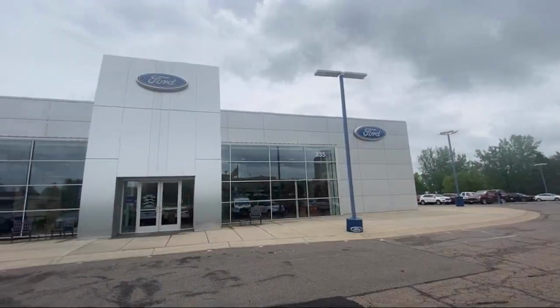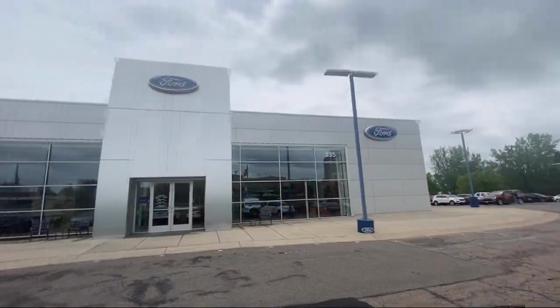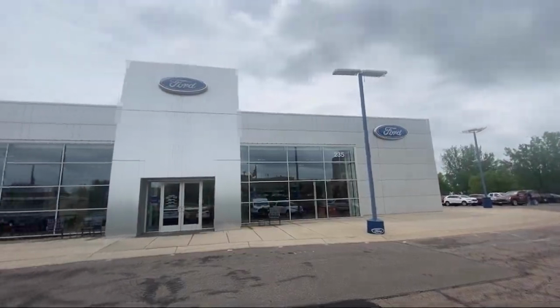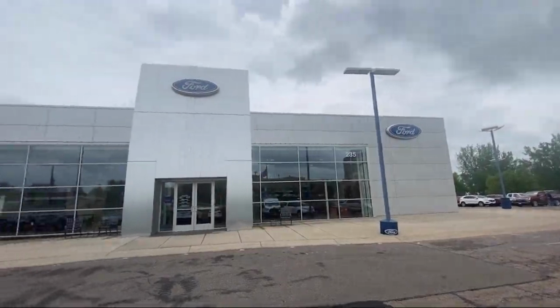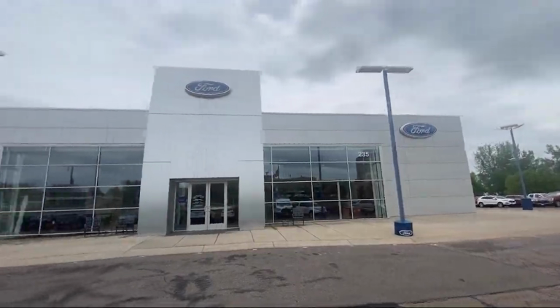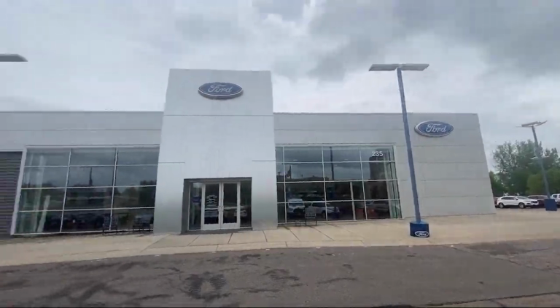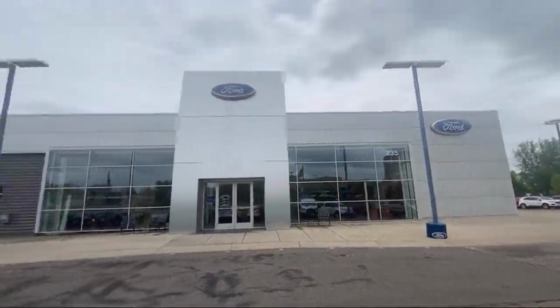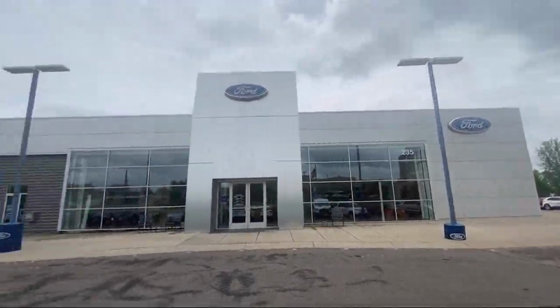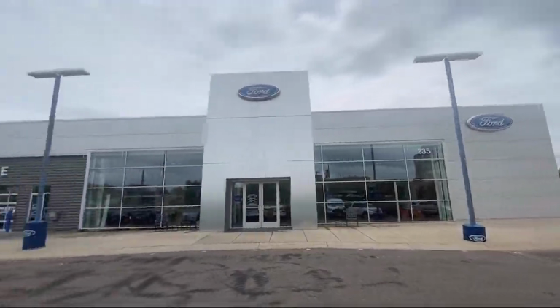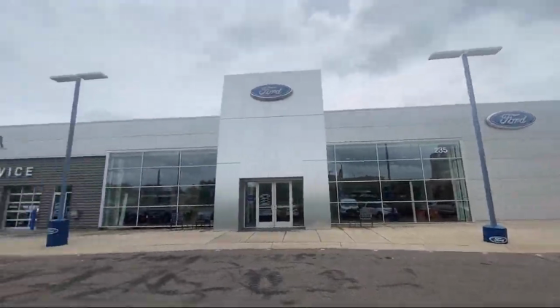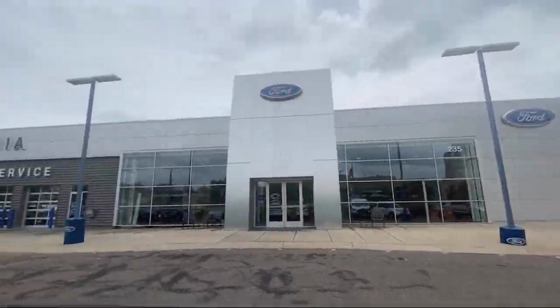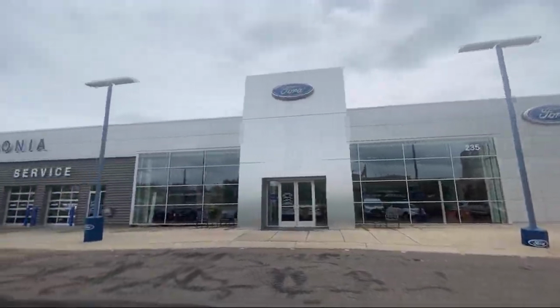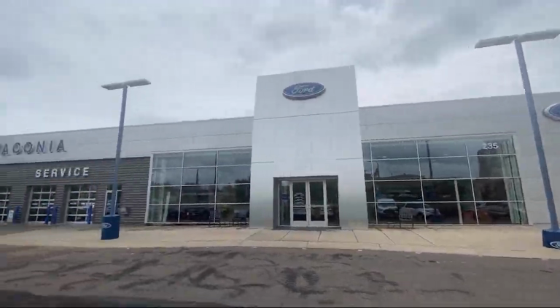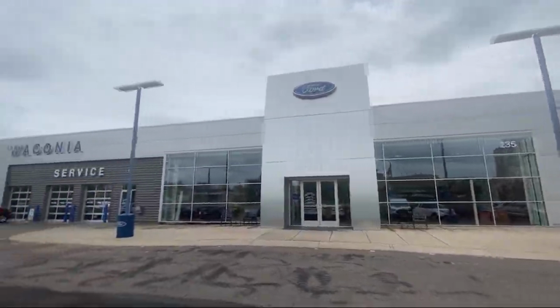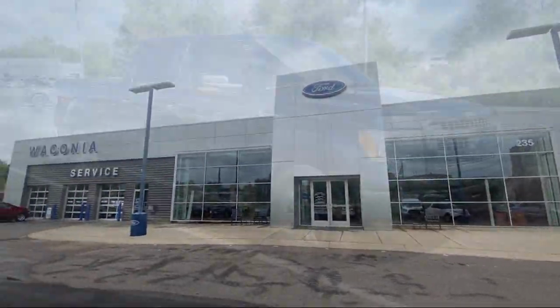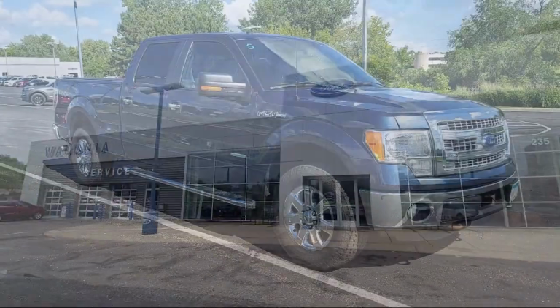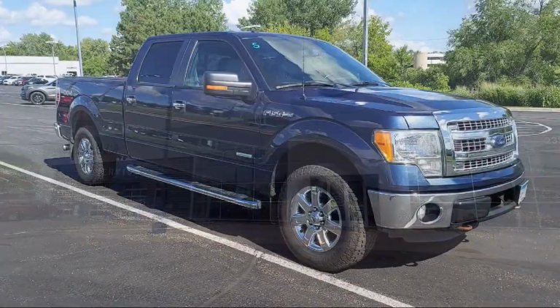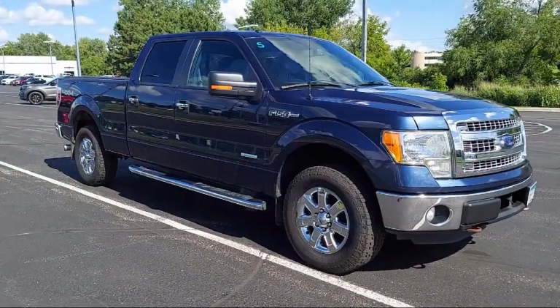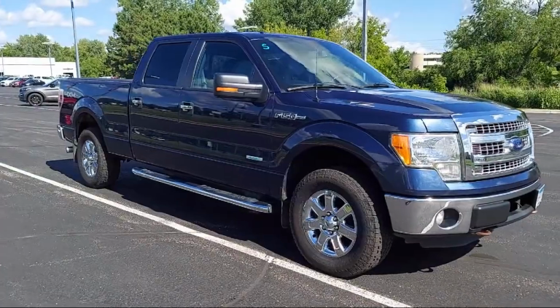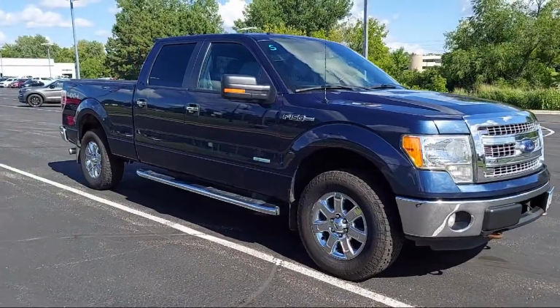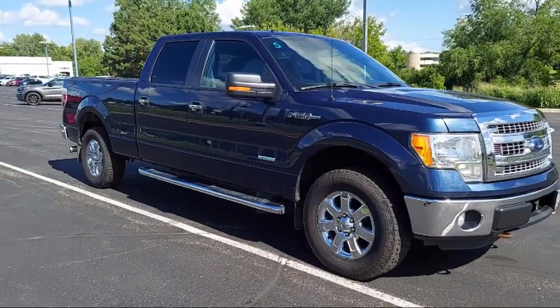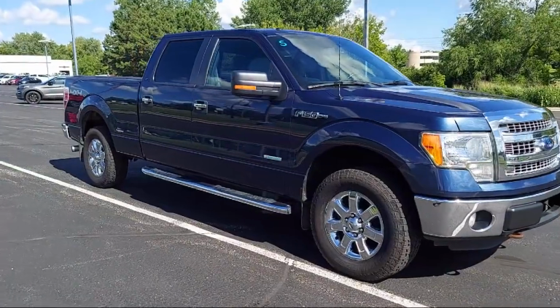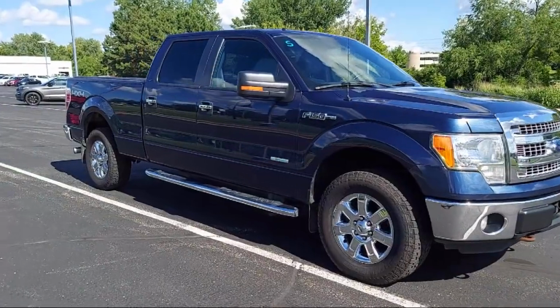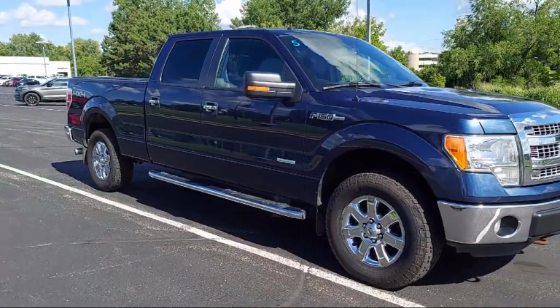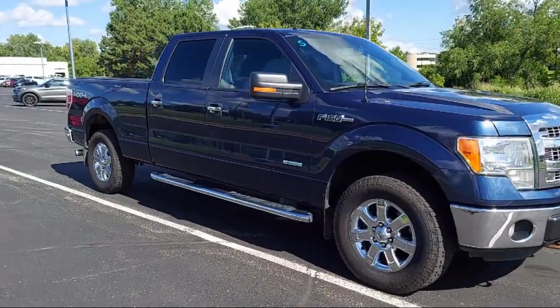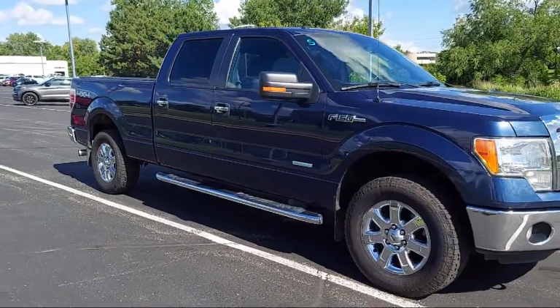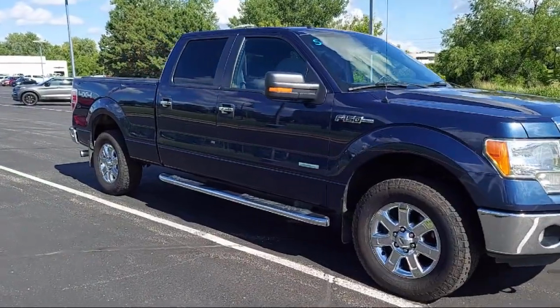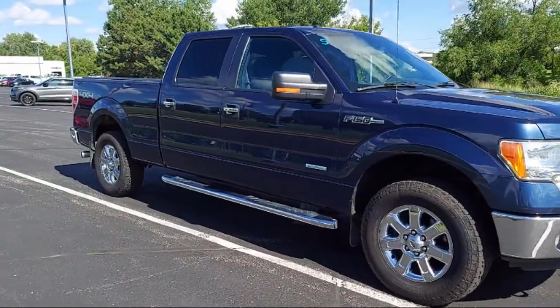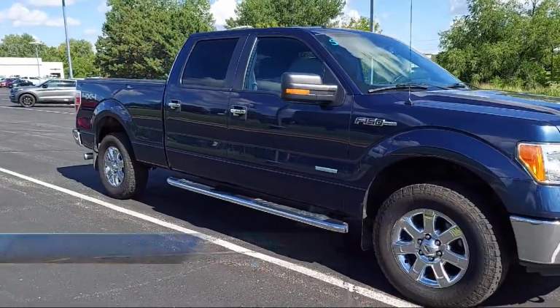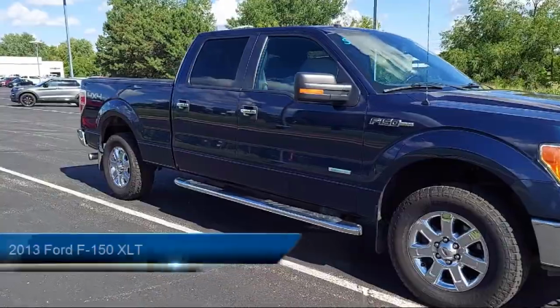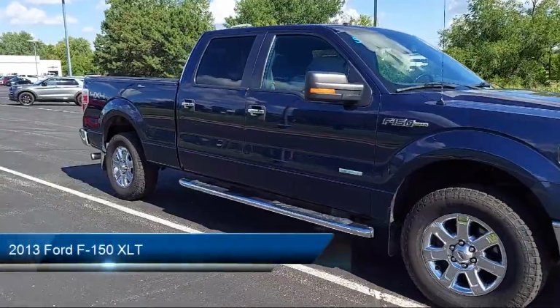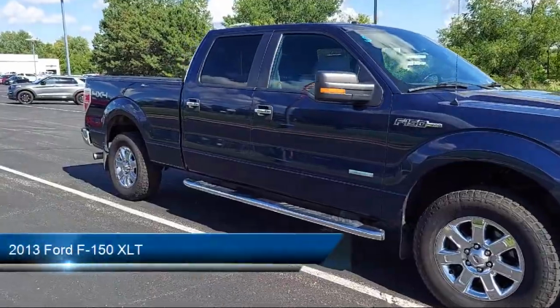Welcome to Waconia Ford, and here's a look at another one of our great vehicles from our inventory.